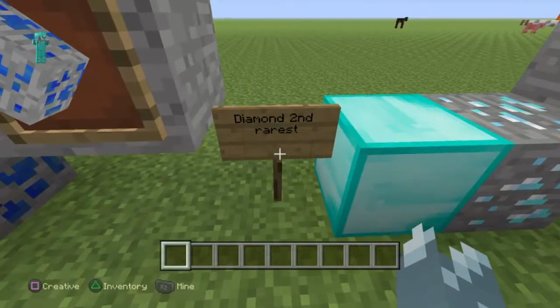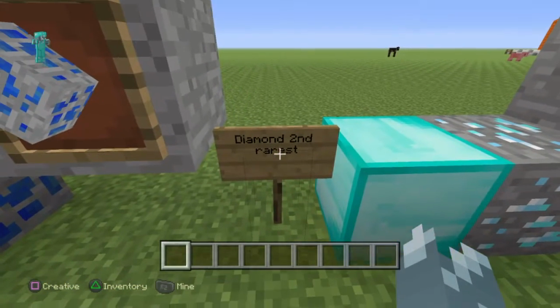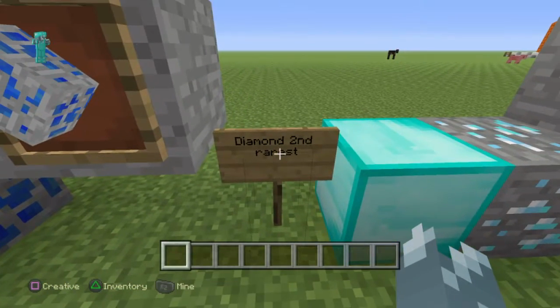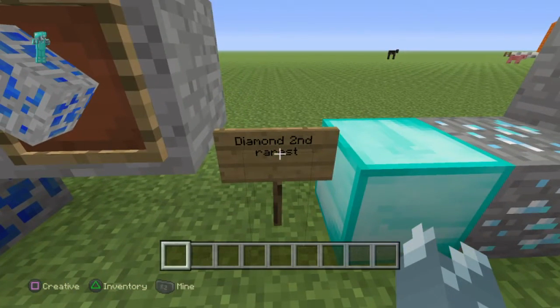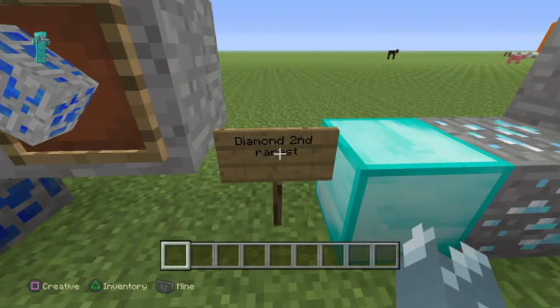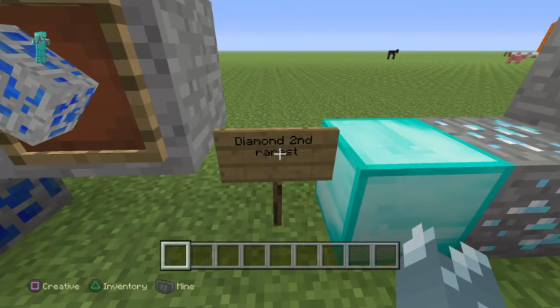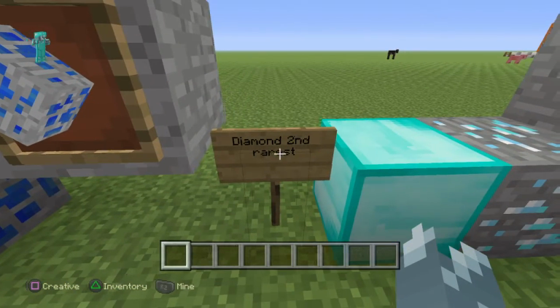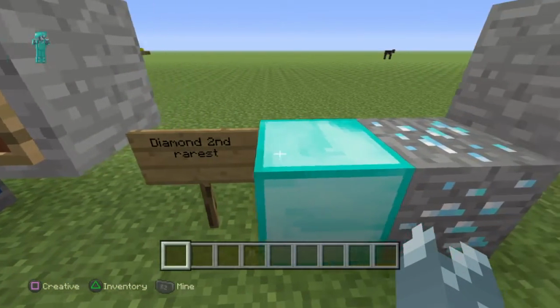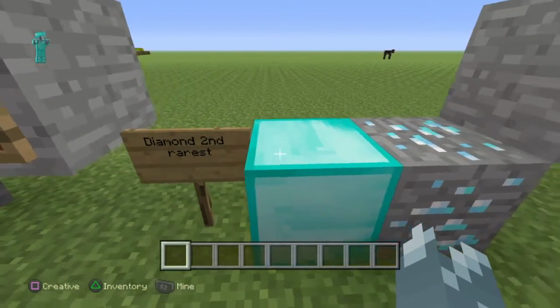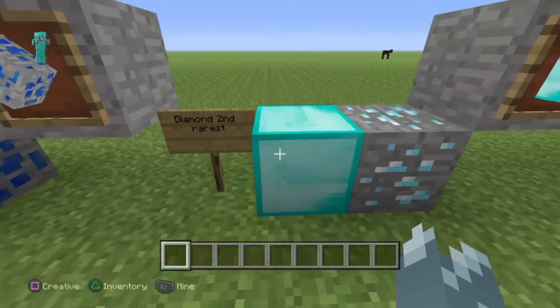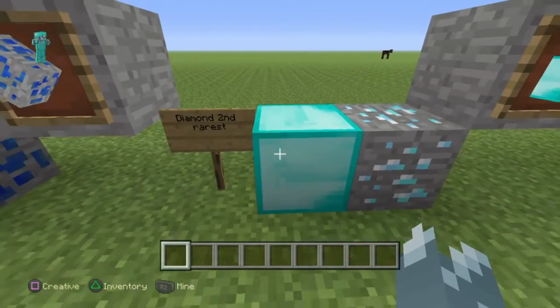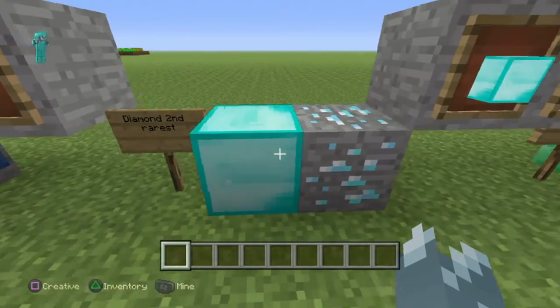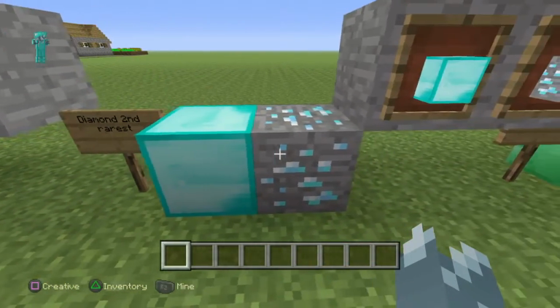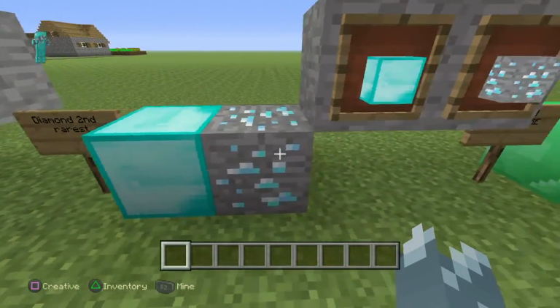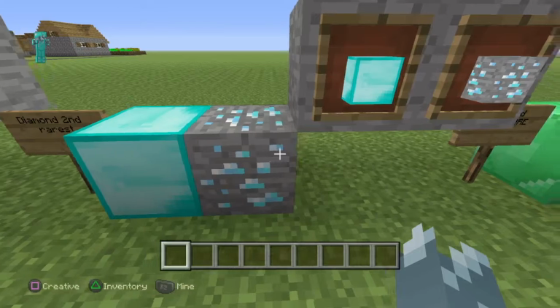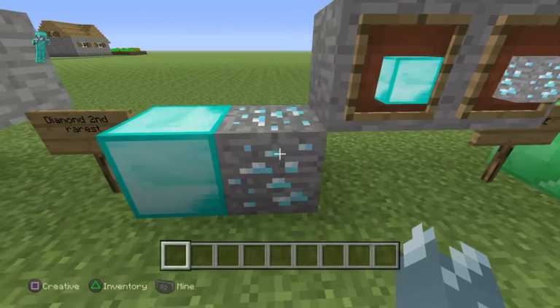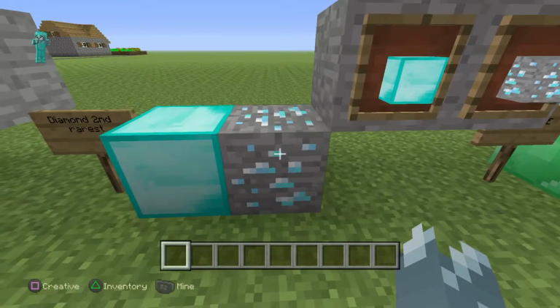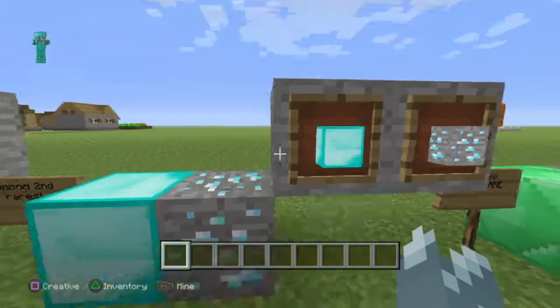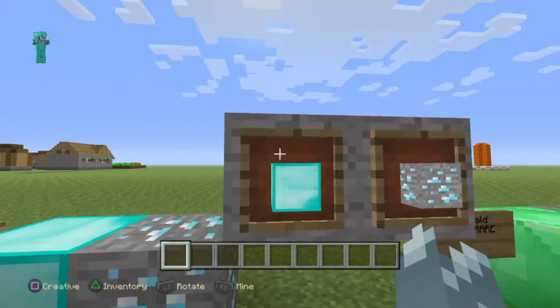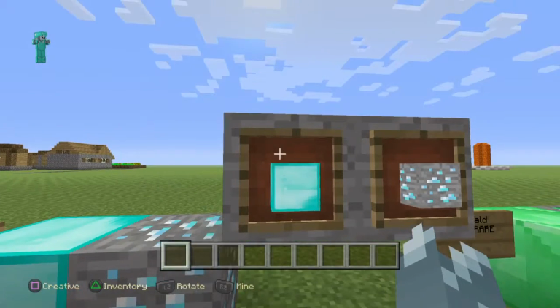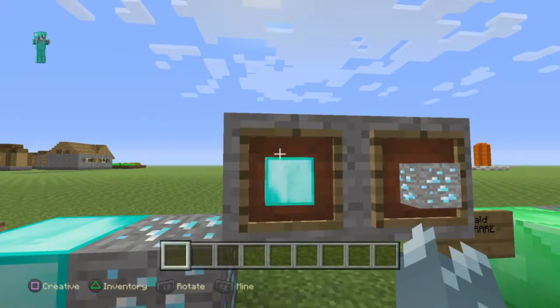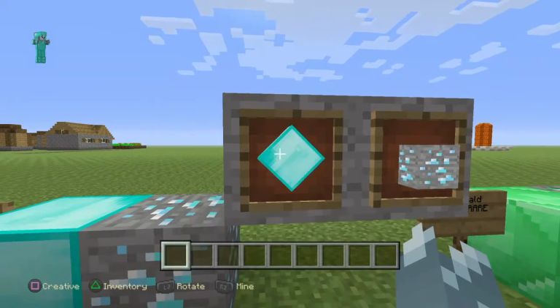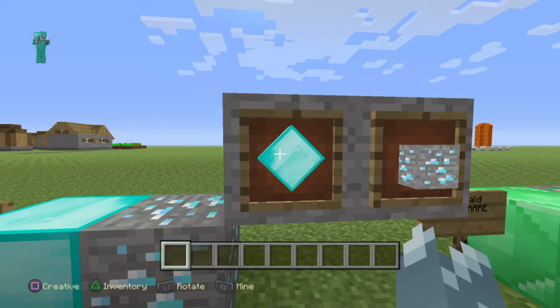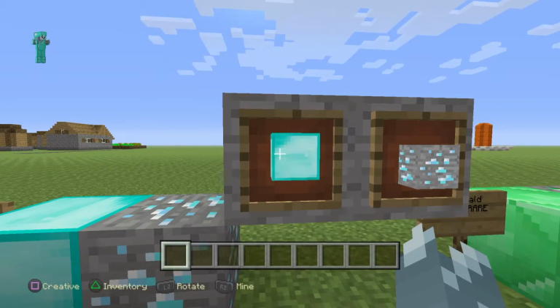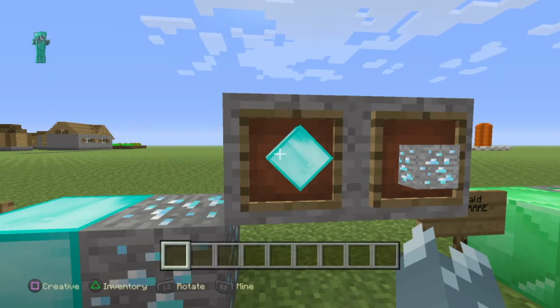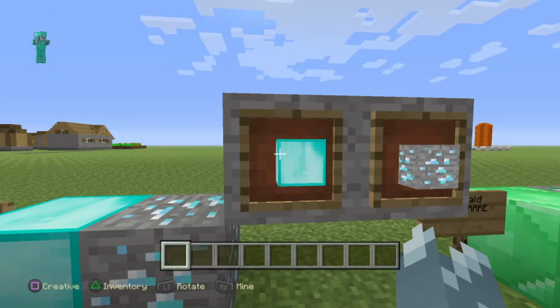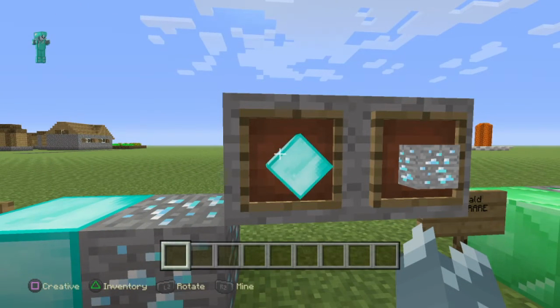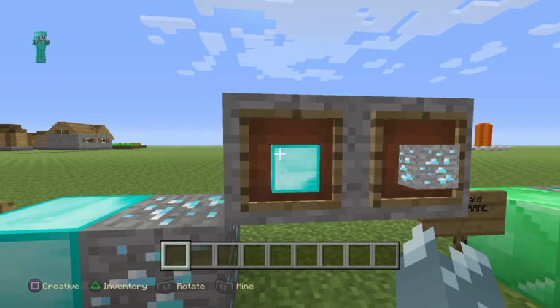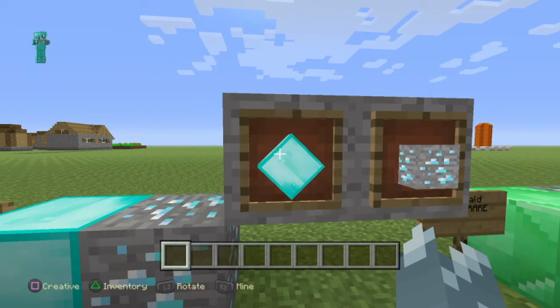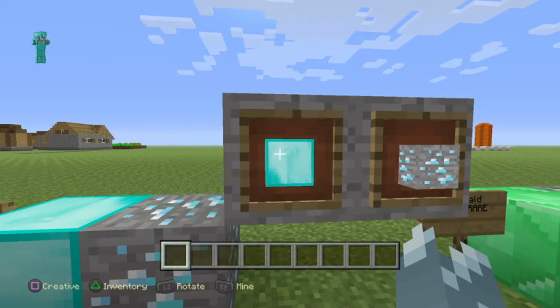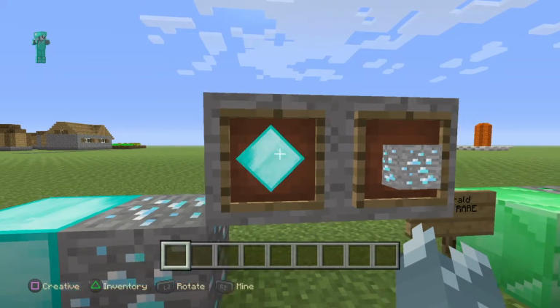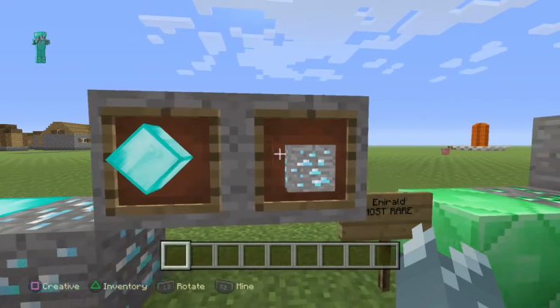The second rarest is the diamond. Block form, ore form, and then item frame.